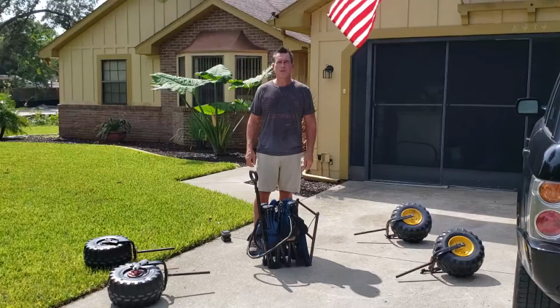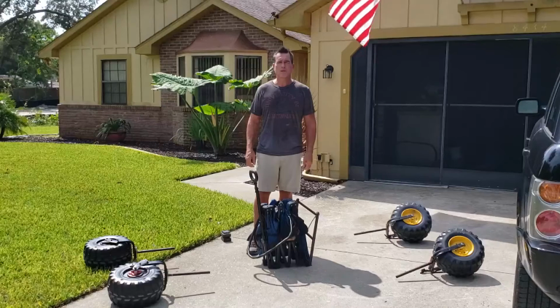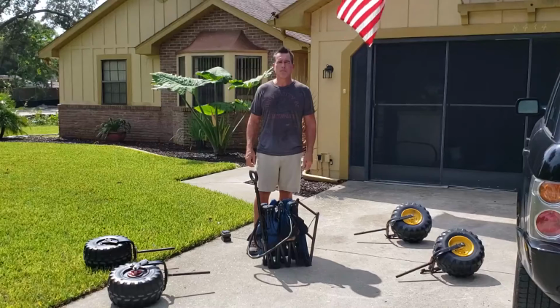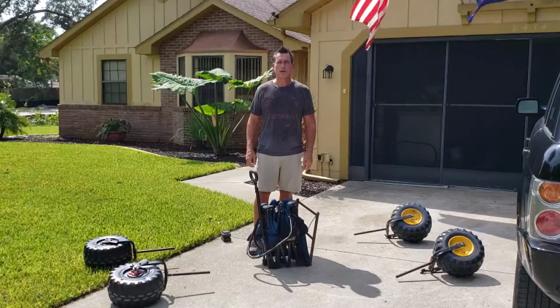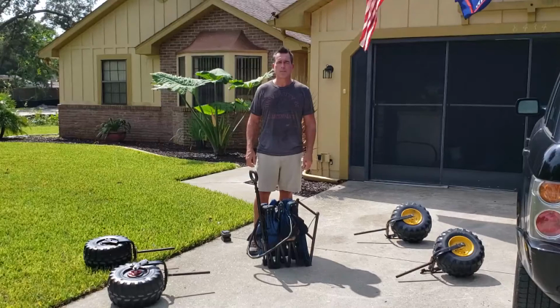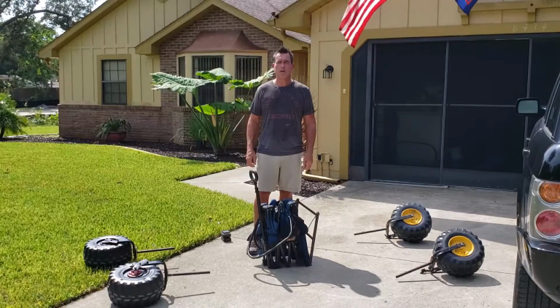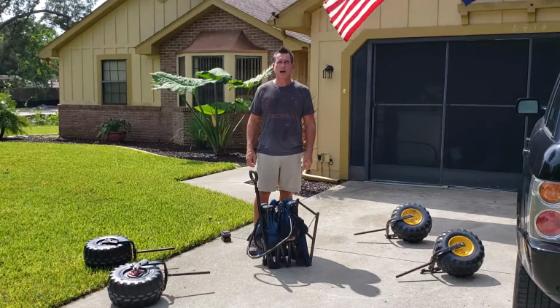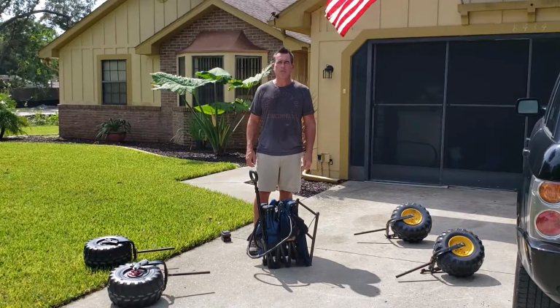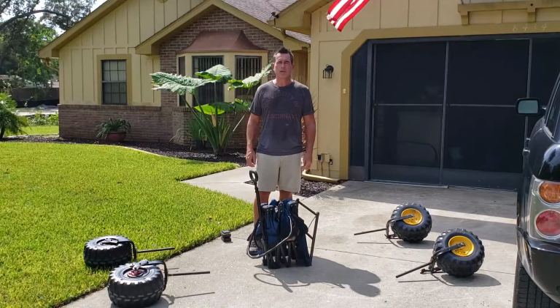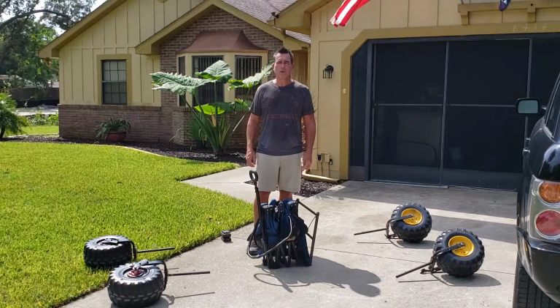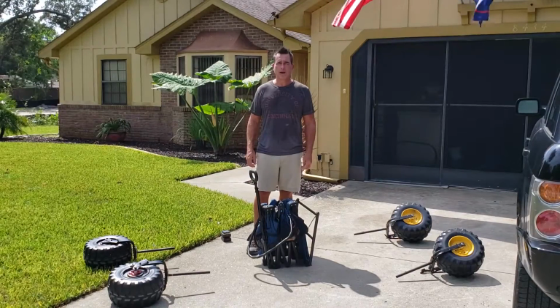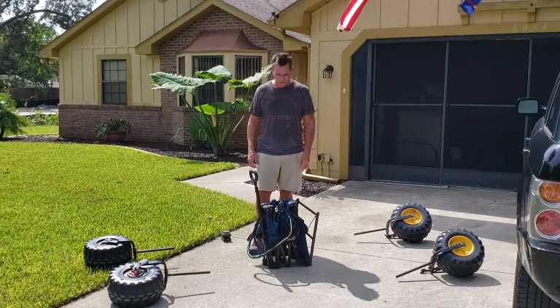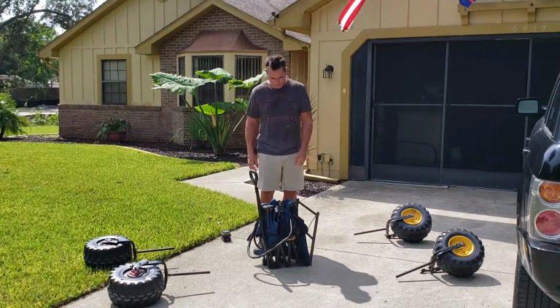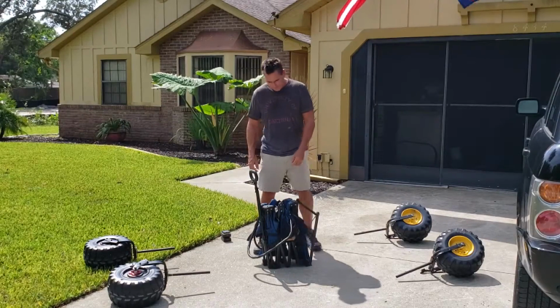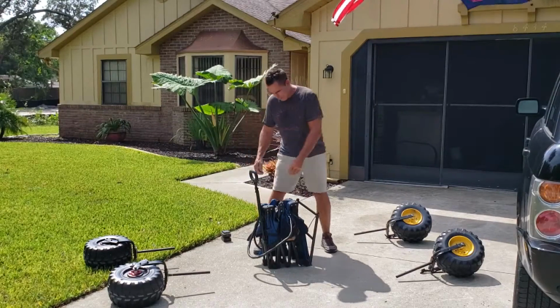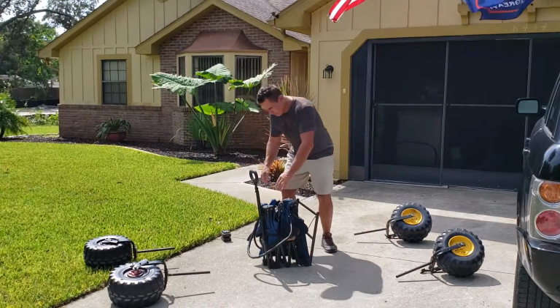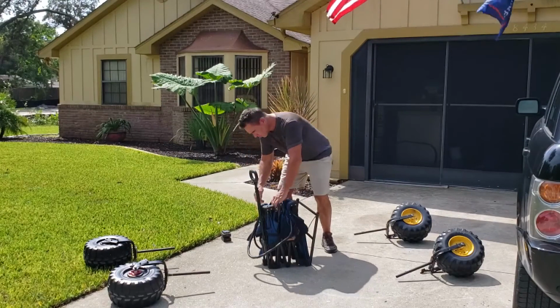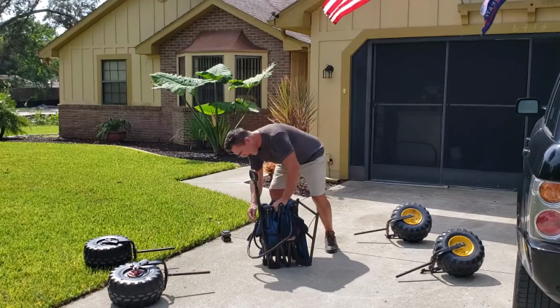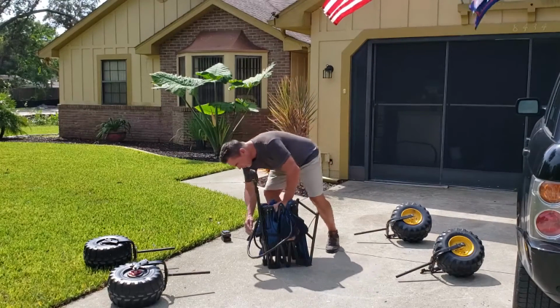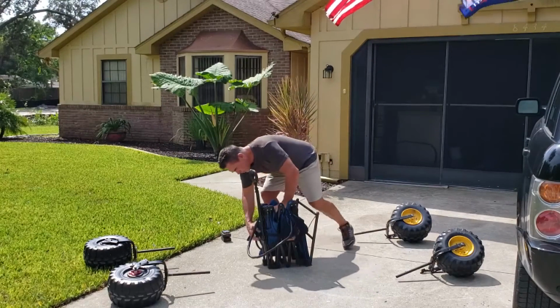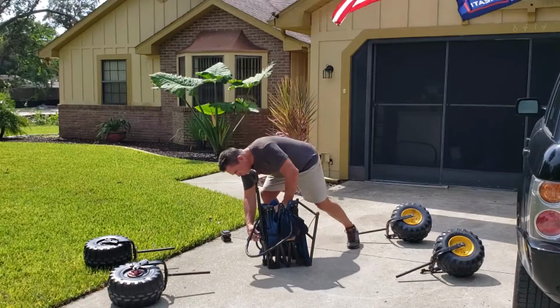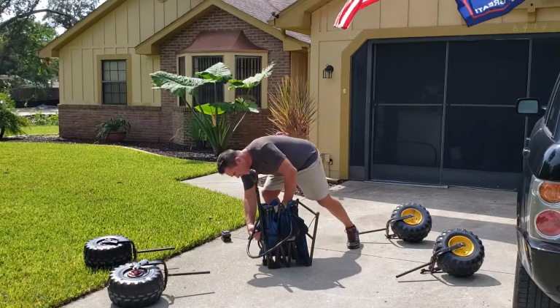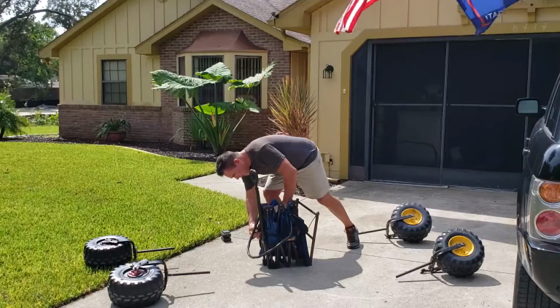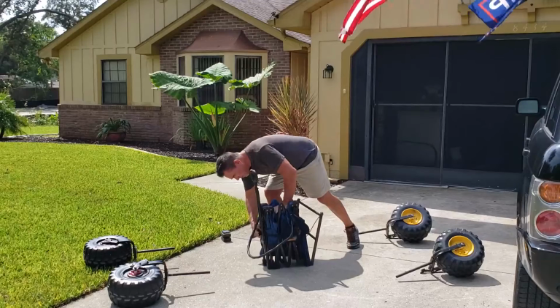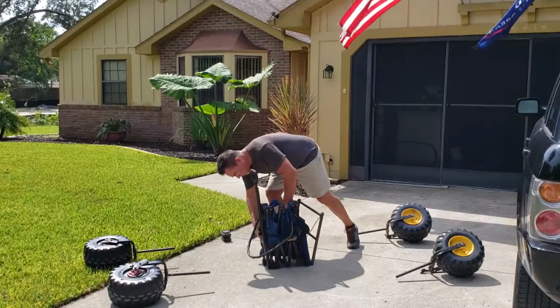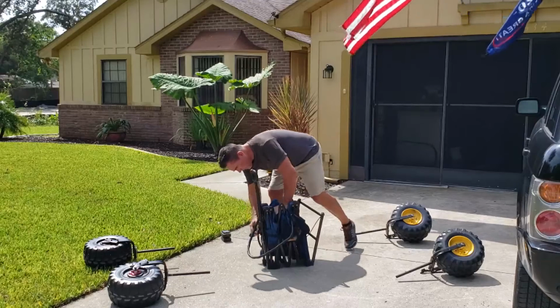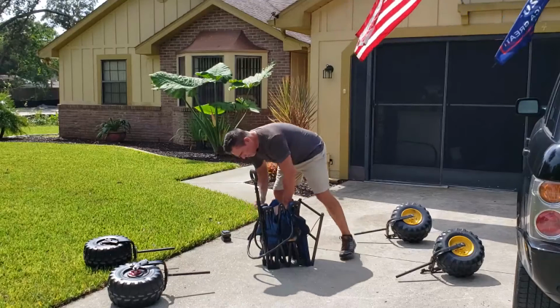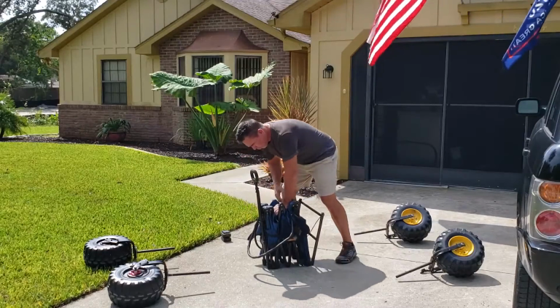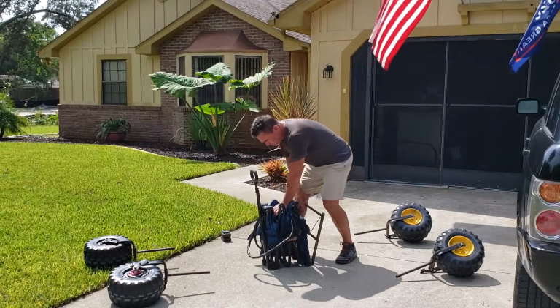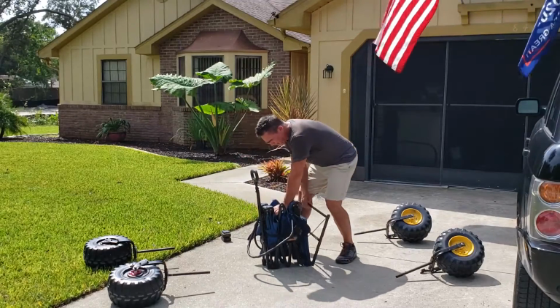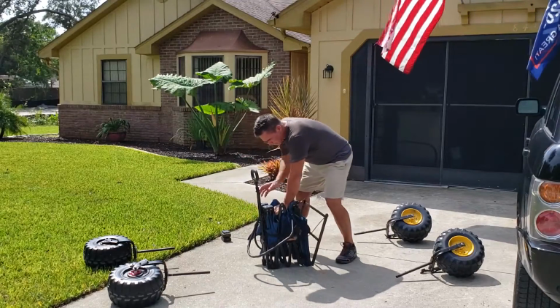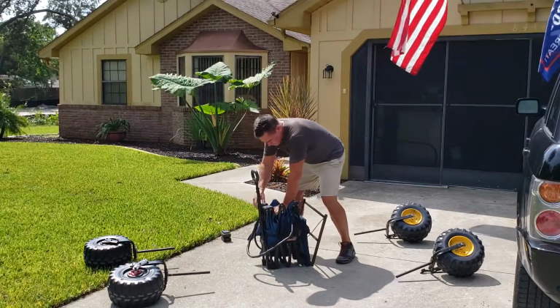Tsunami battery powered beach wagon. Provisional patent 62888196.